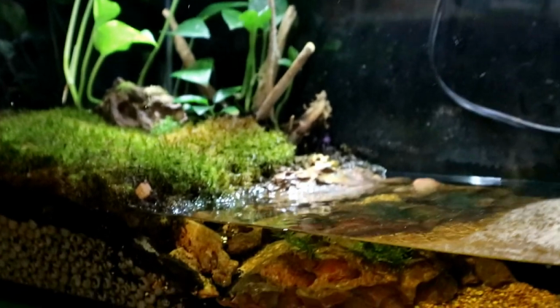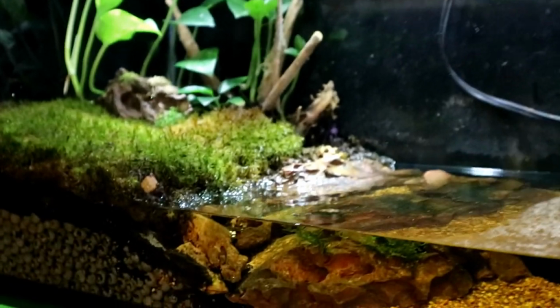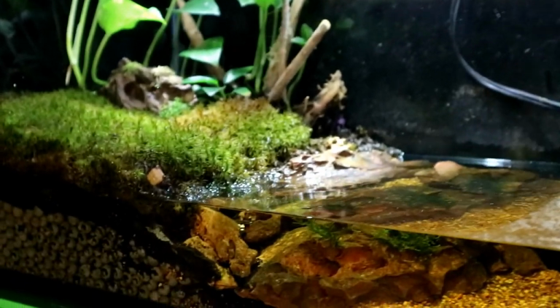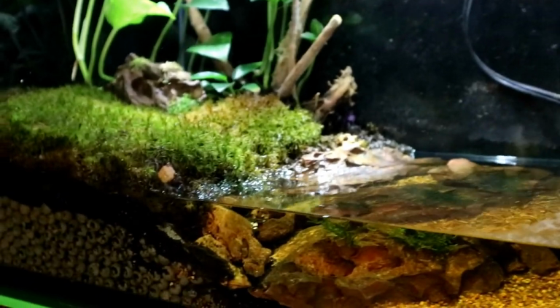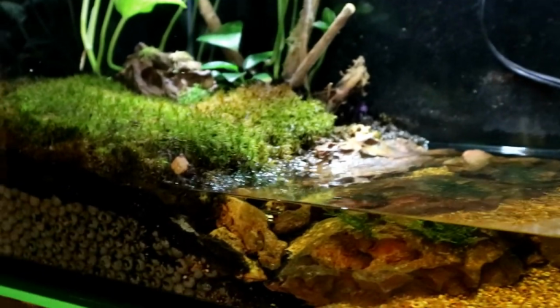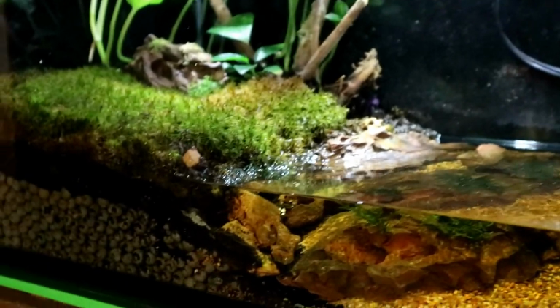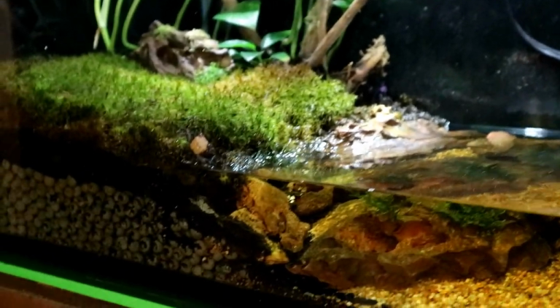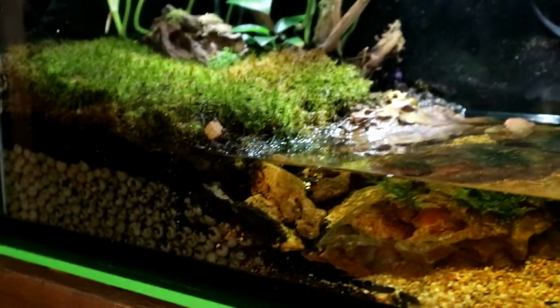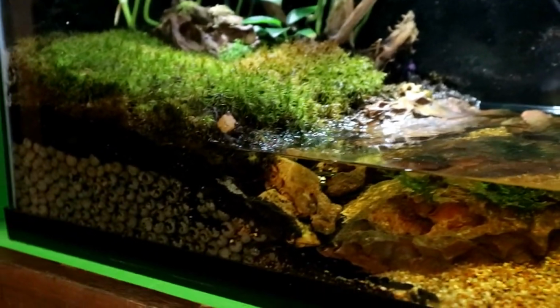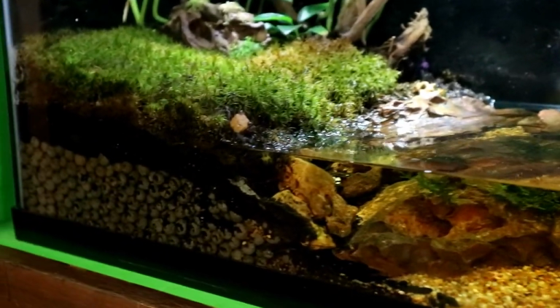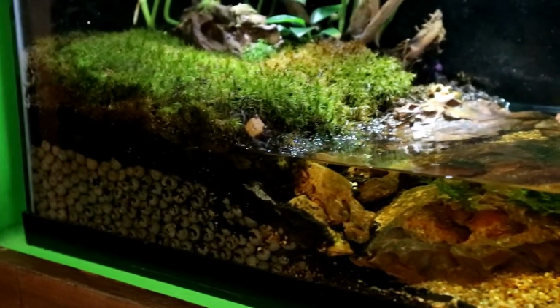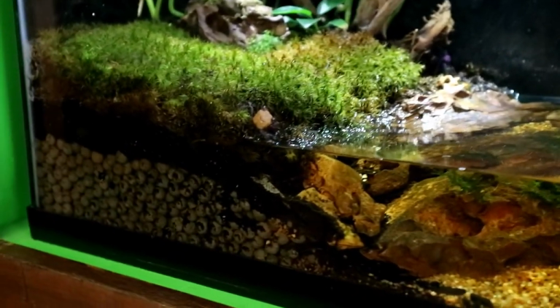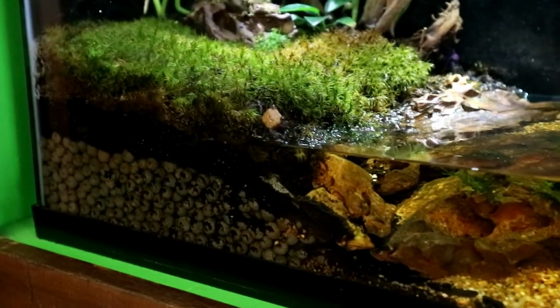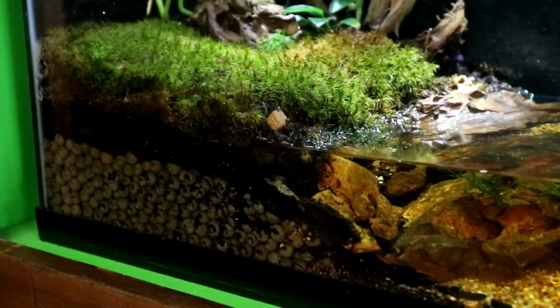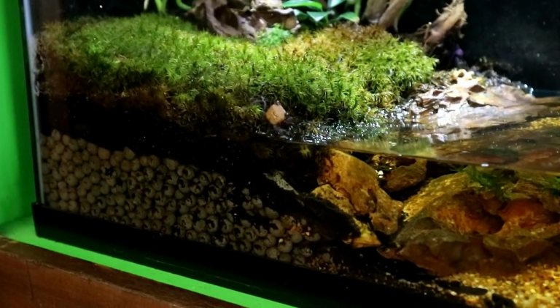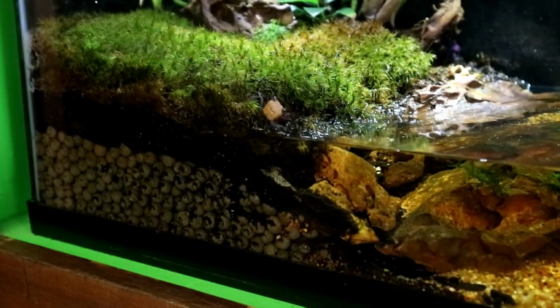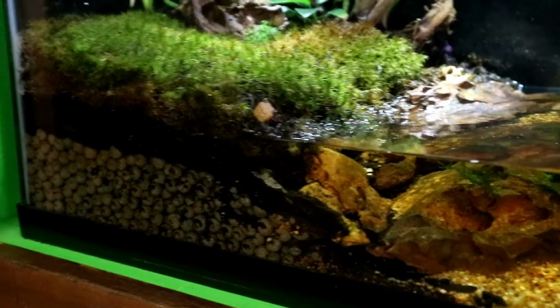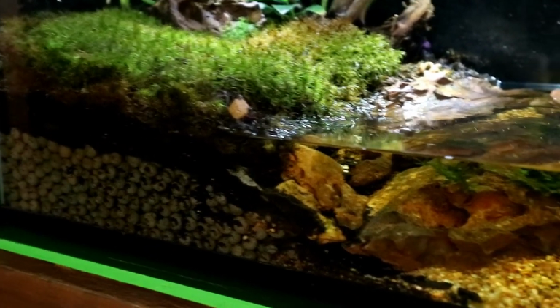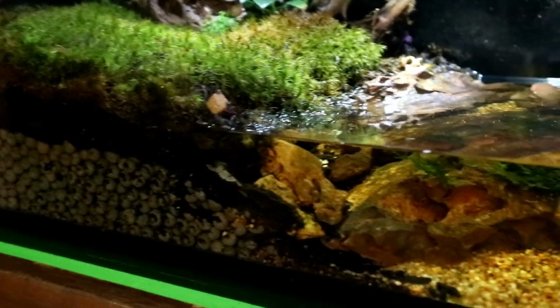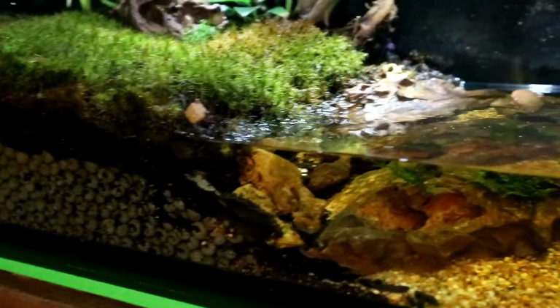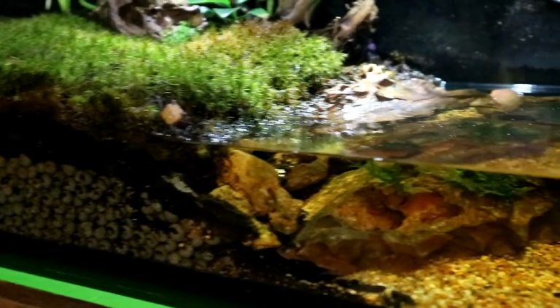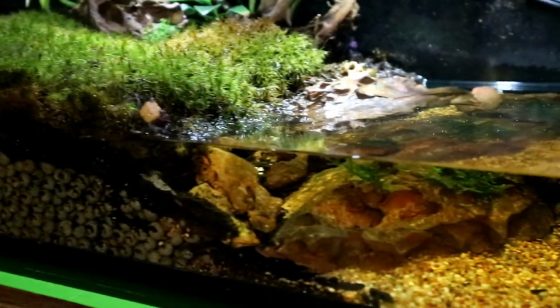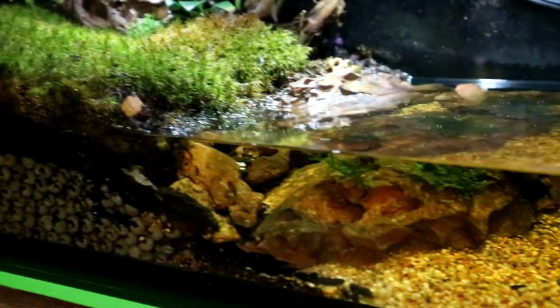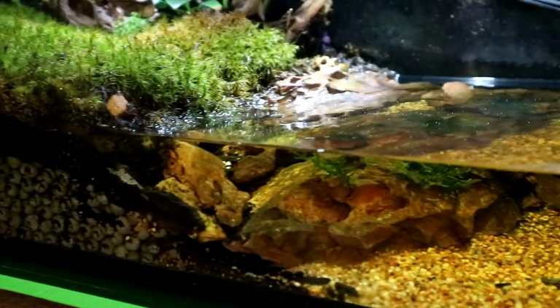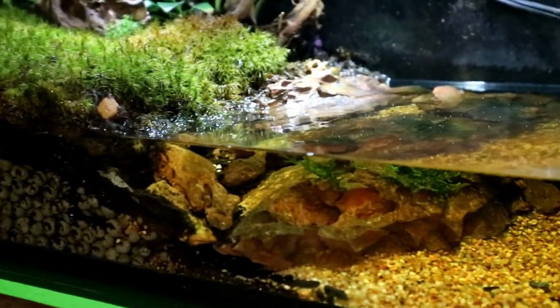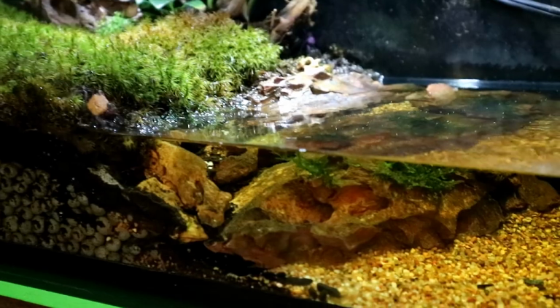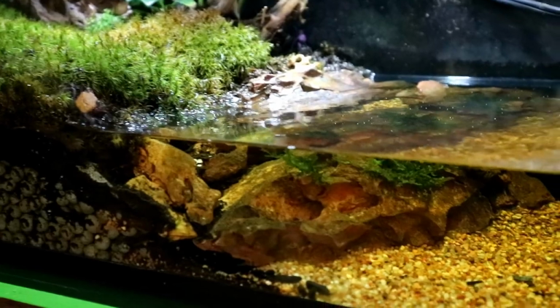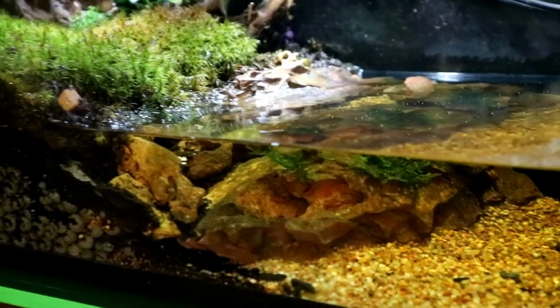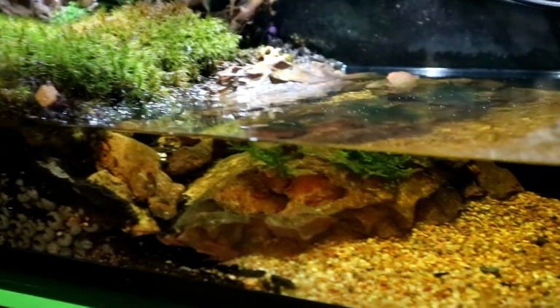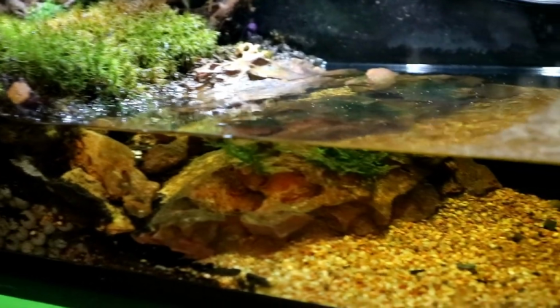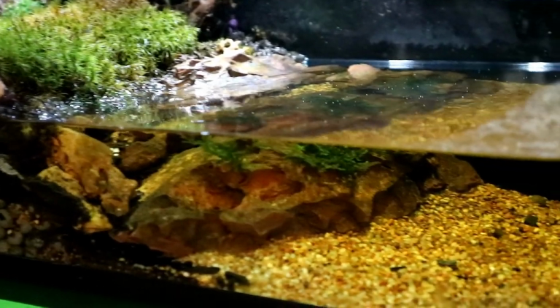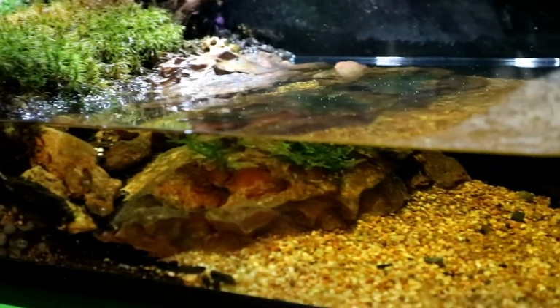Overall I'm really happy with the way it's looking and the way it's growing. Things are doing really really well. The crabs are all happy, the plants seem to be happy. But now on to the most exciting part — the babies.